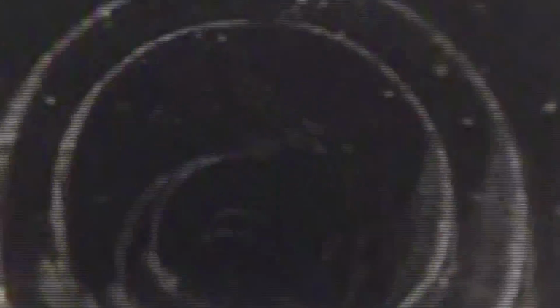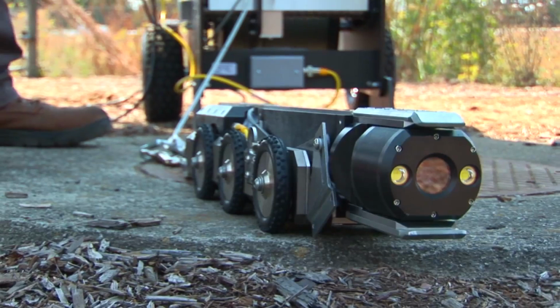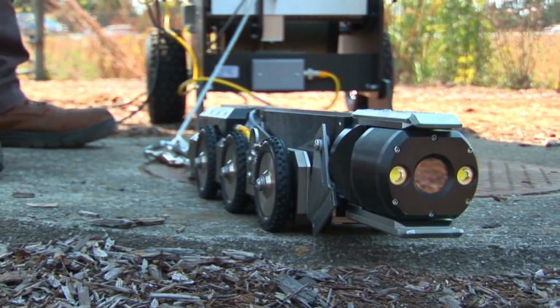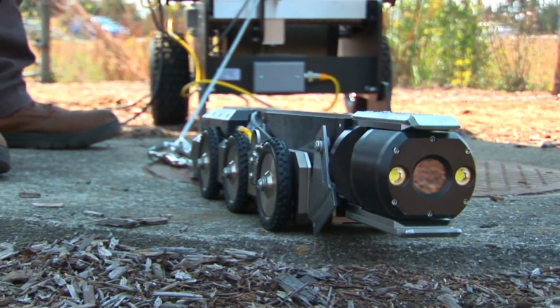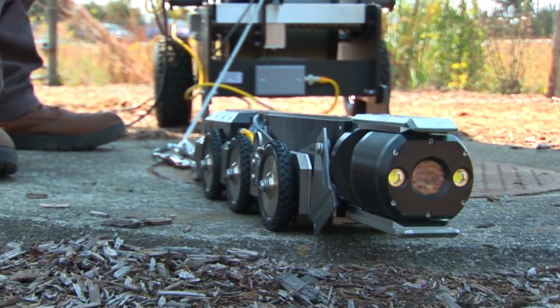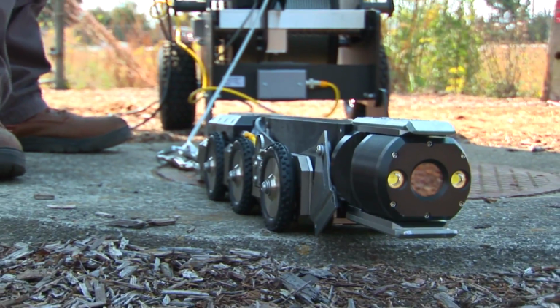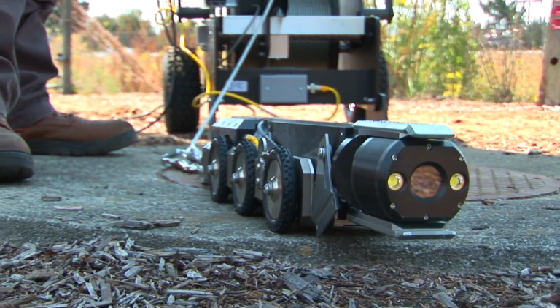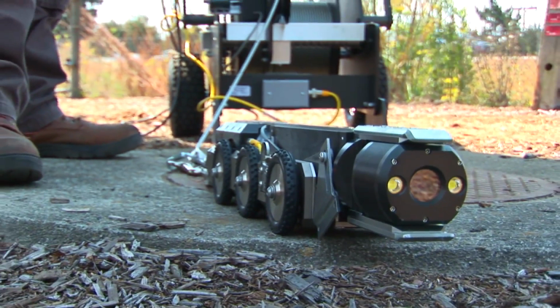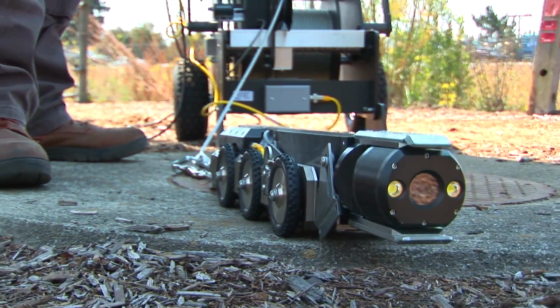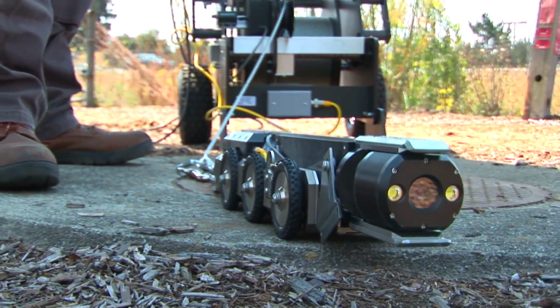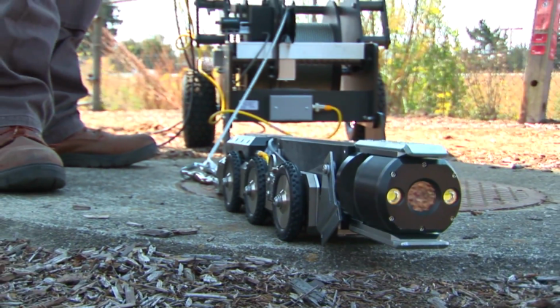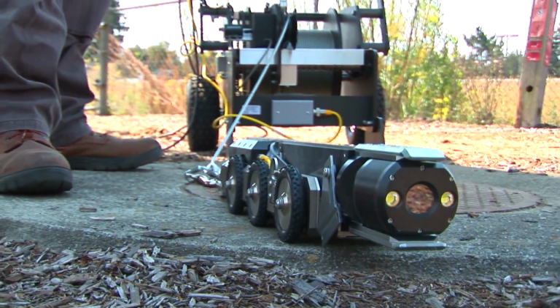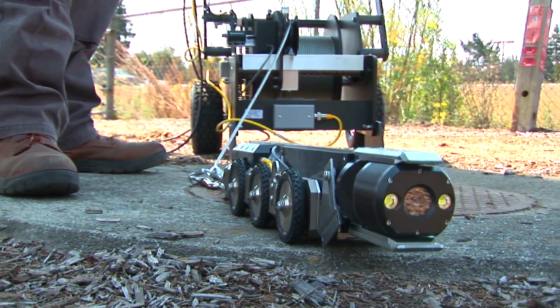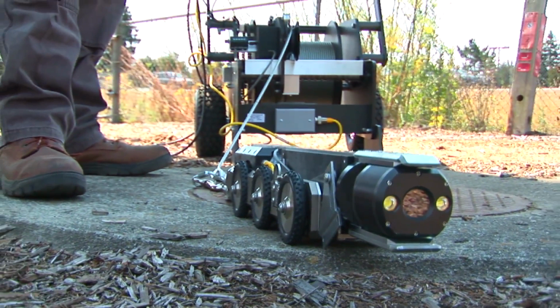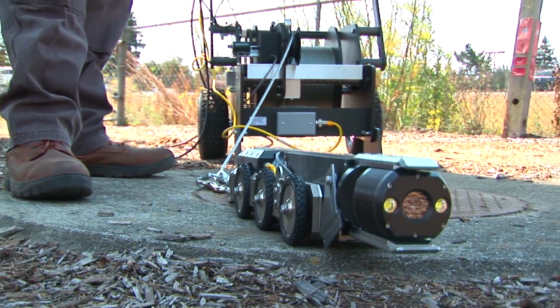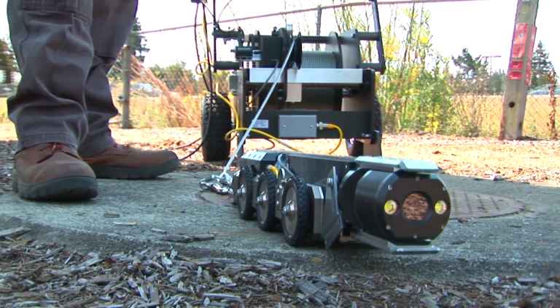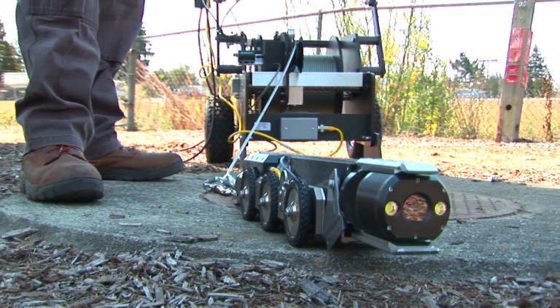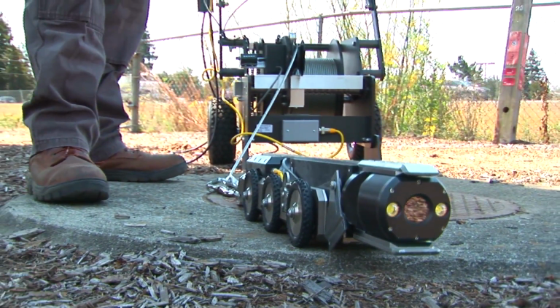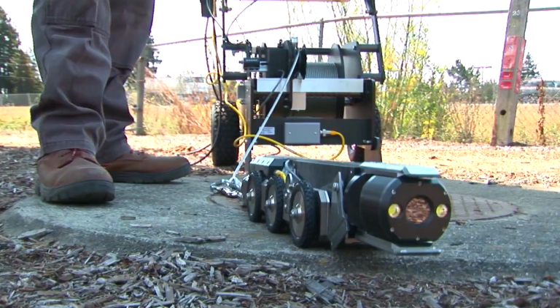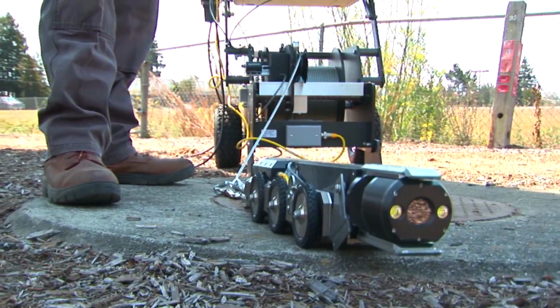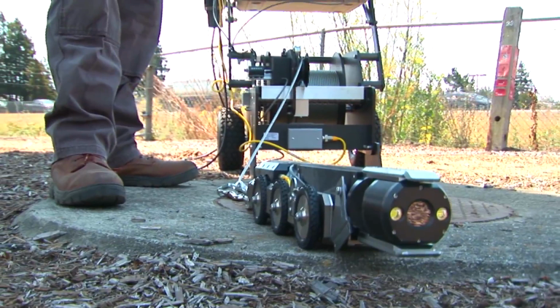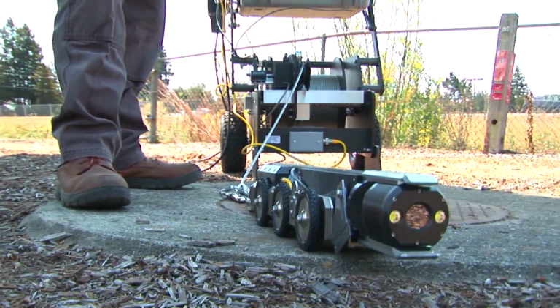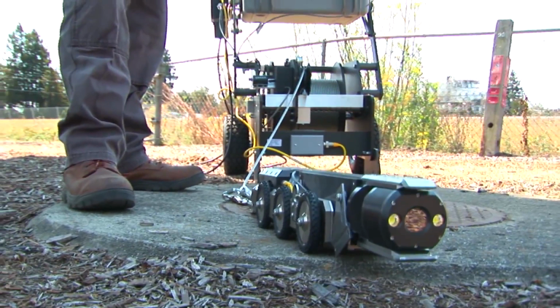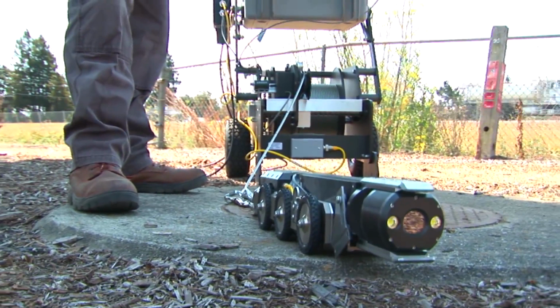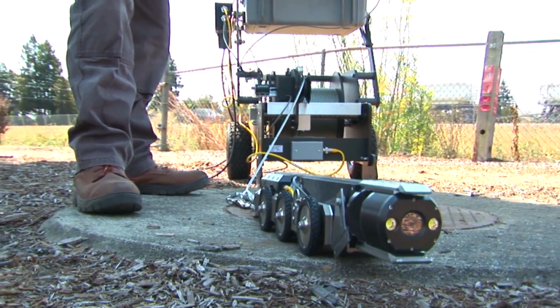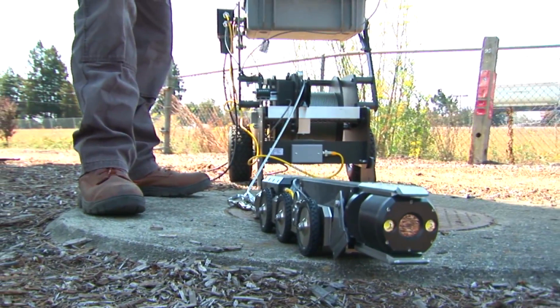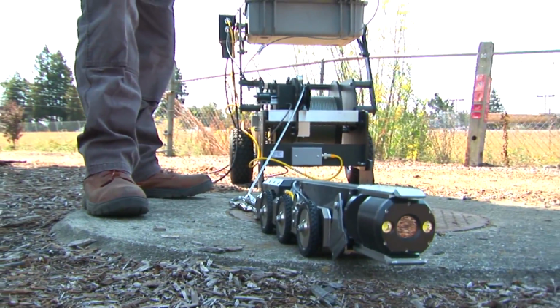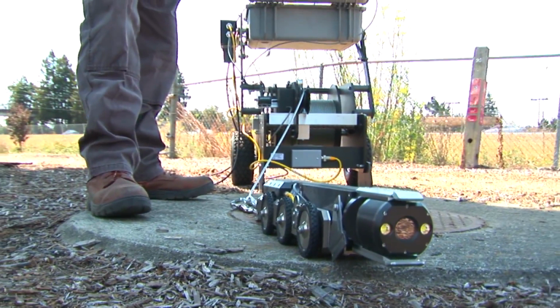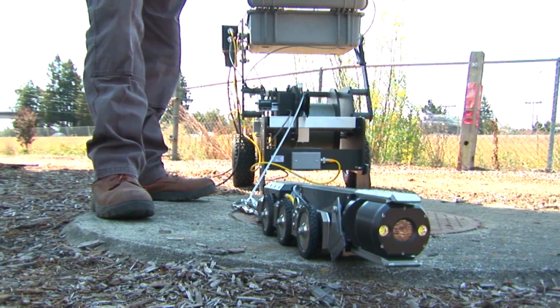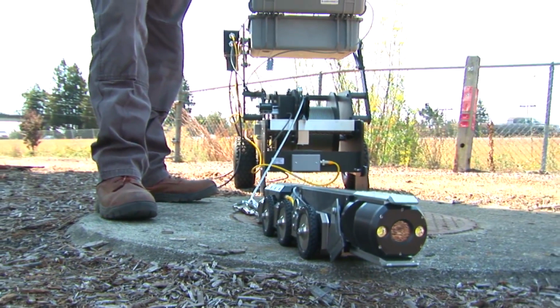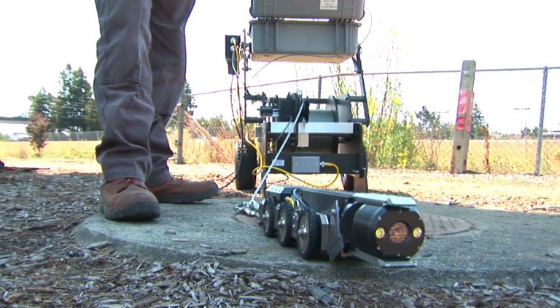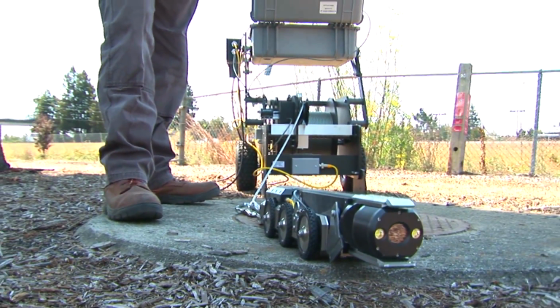The Private Eye 2 is the perfect pipeline inspection system for easements, off-road manholes, or any hard-to-reach areas.